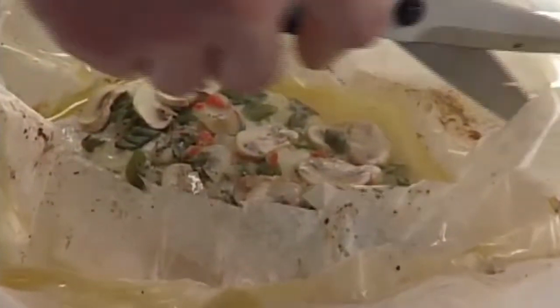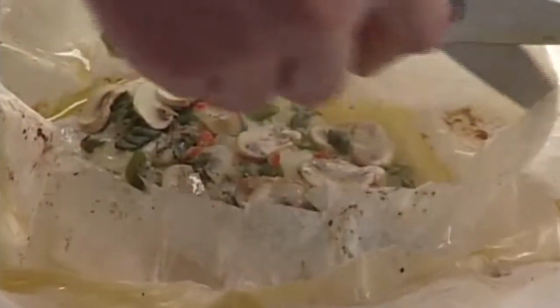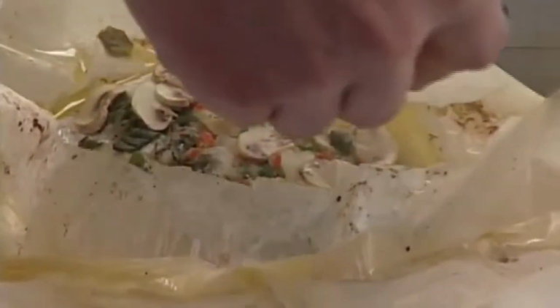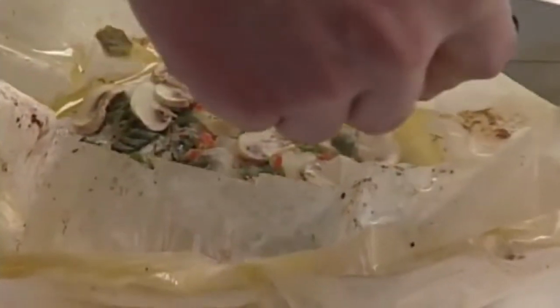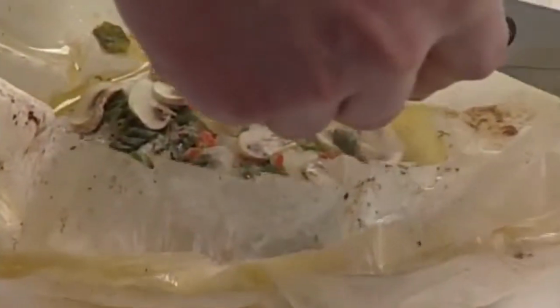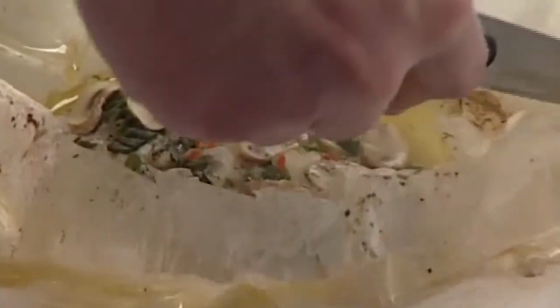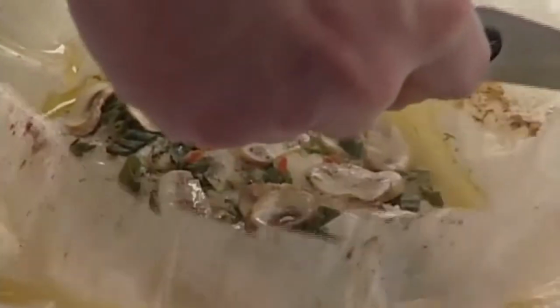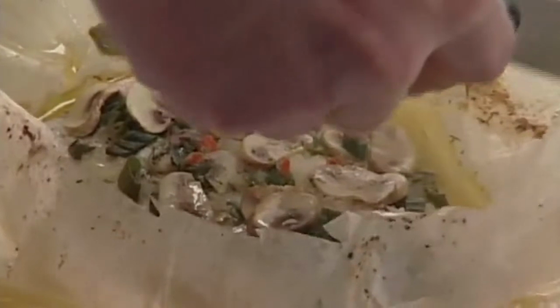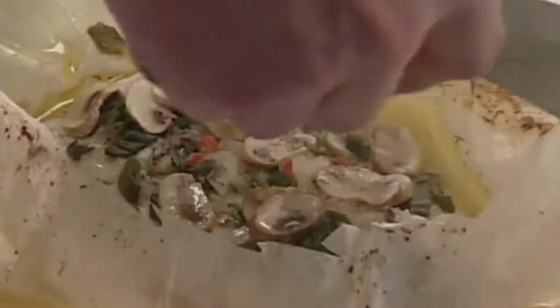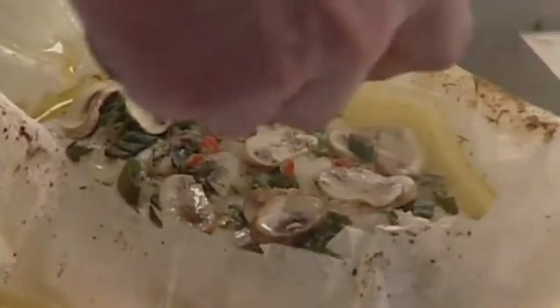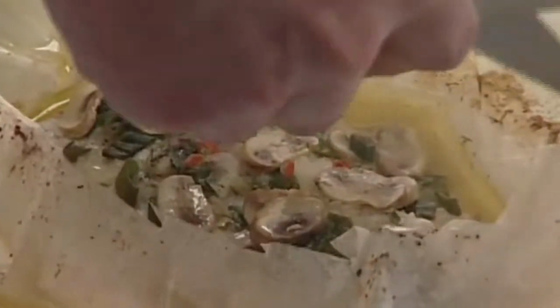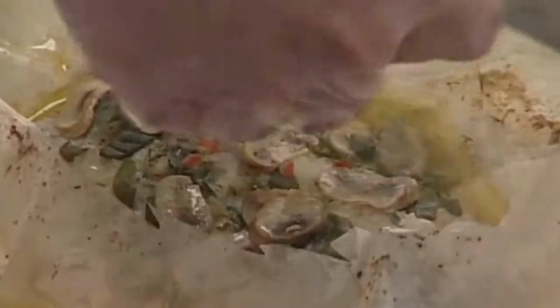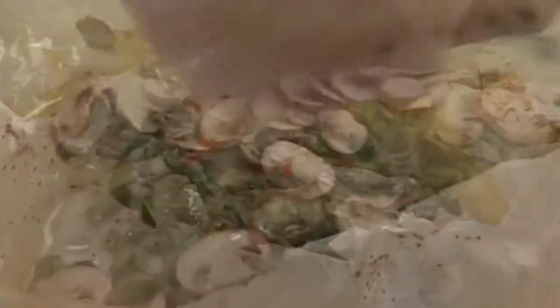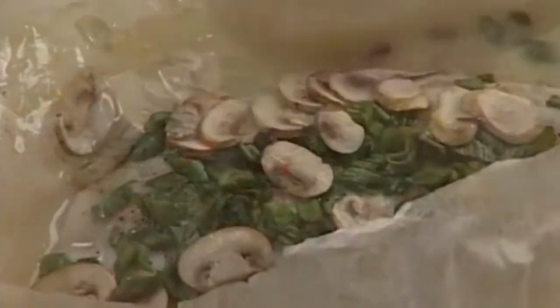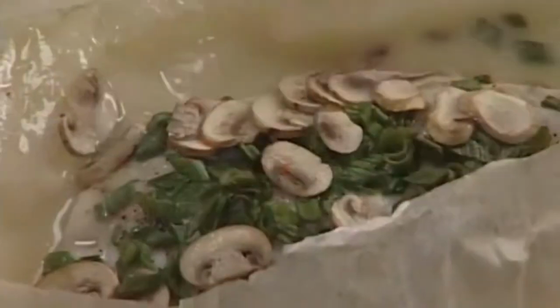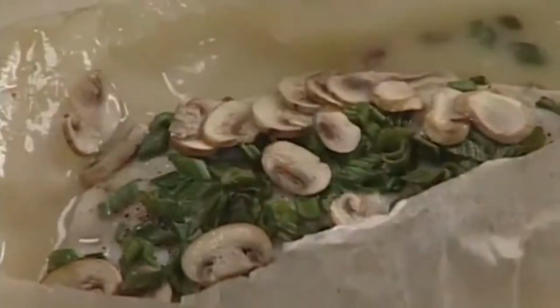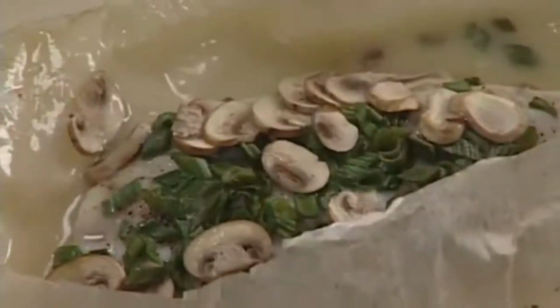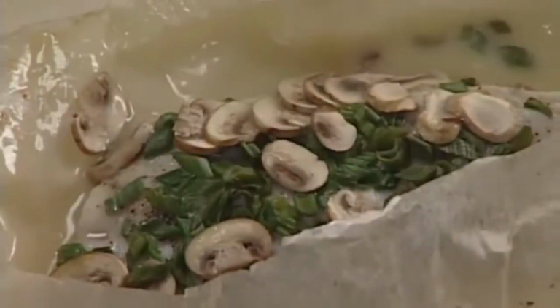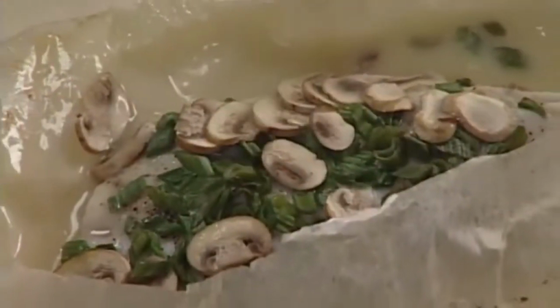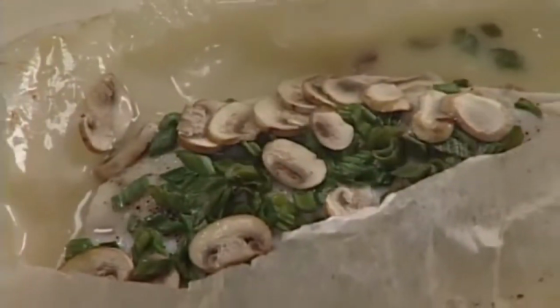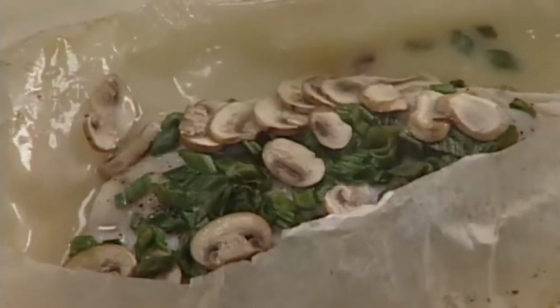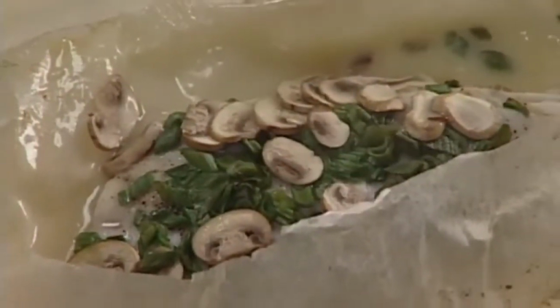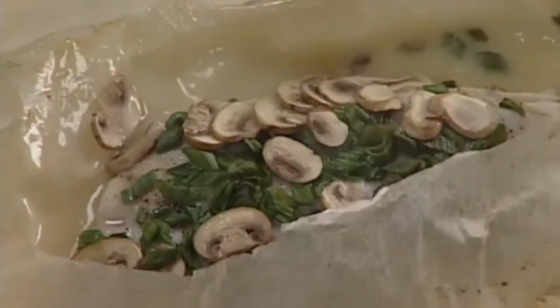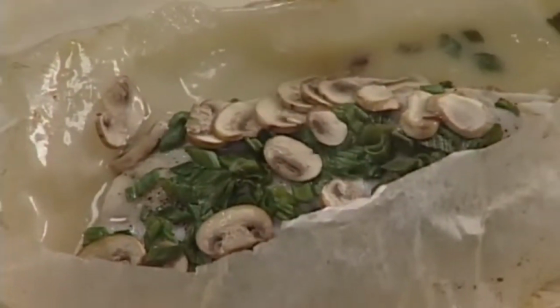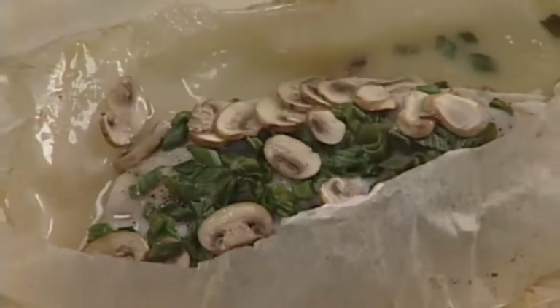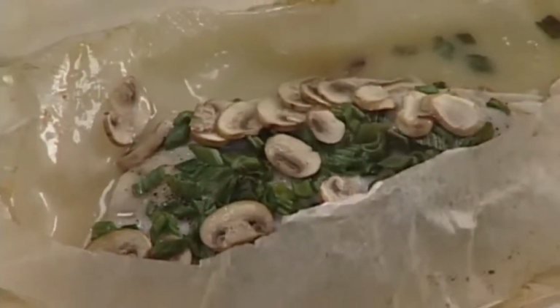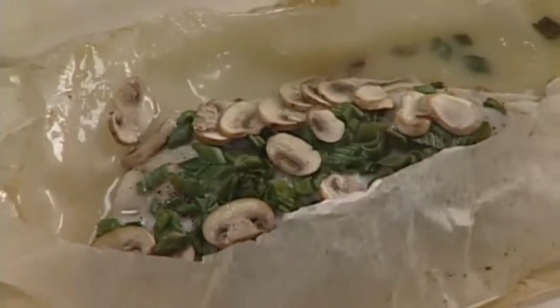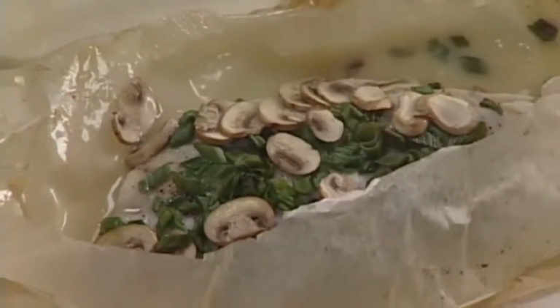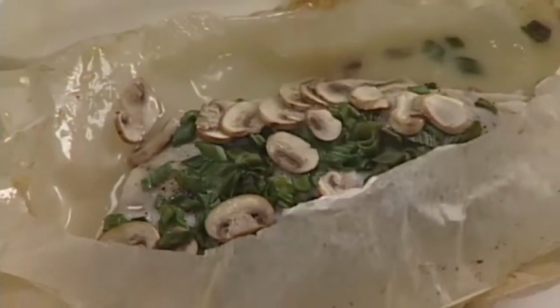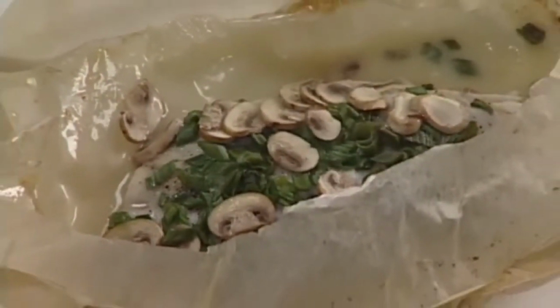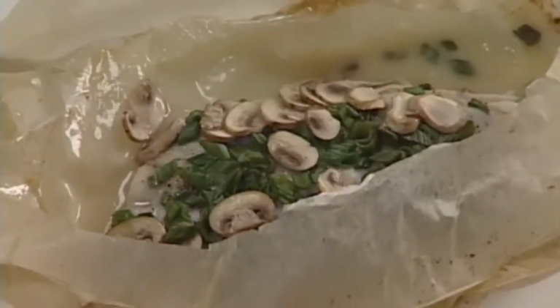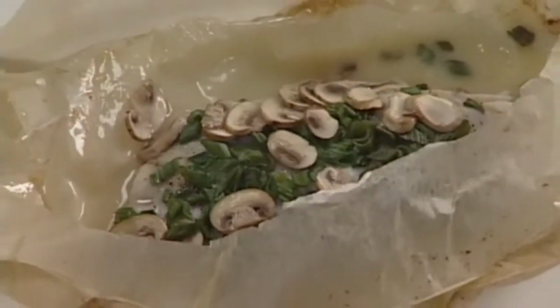For a dramatic presentation, have the server cut open the package in front of the guest.